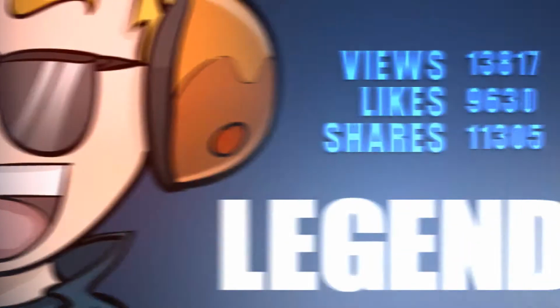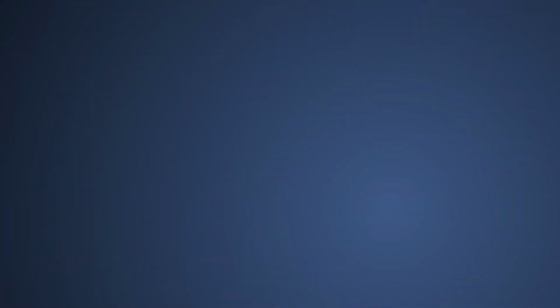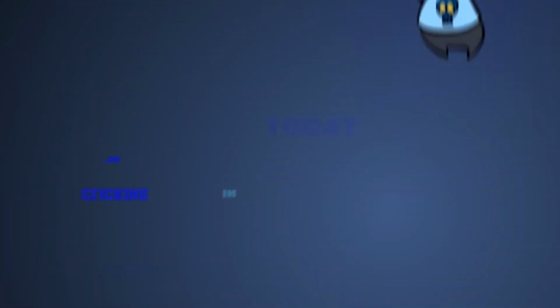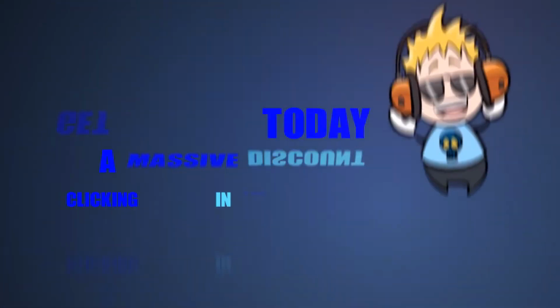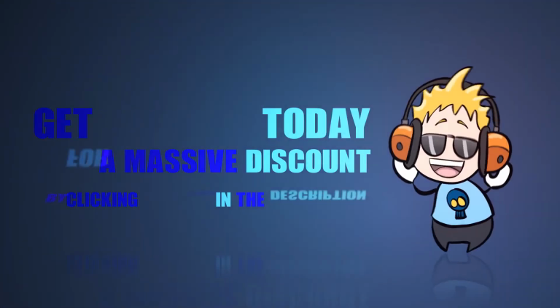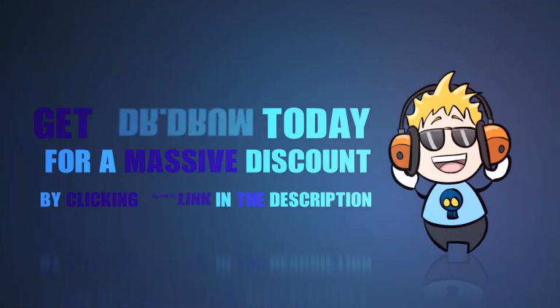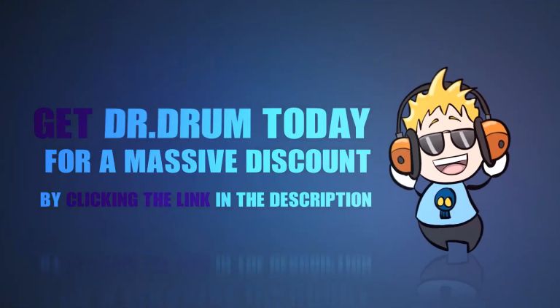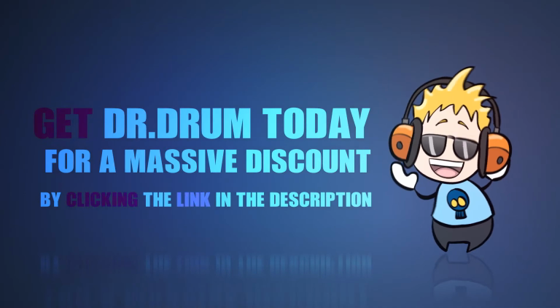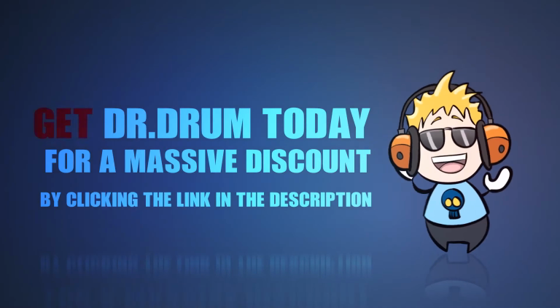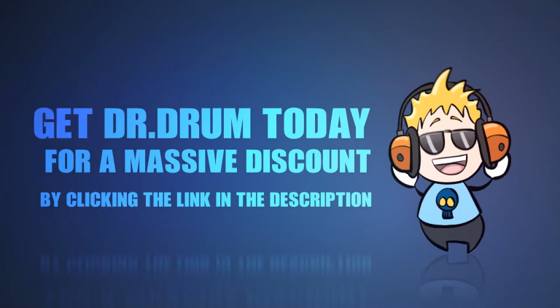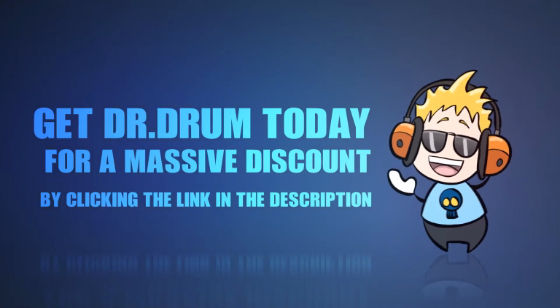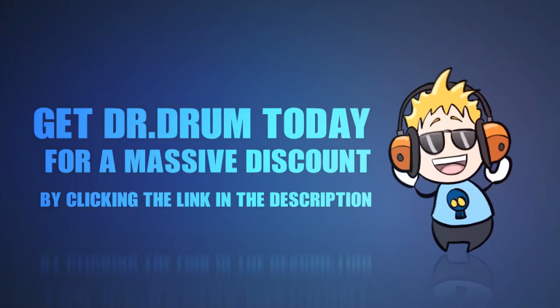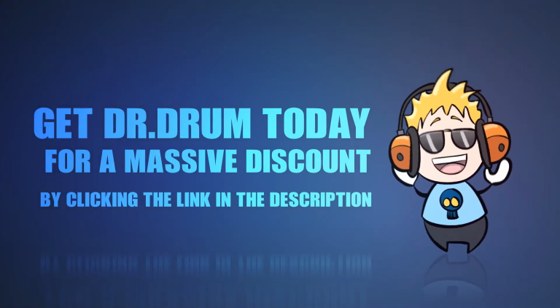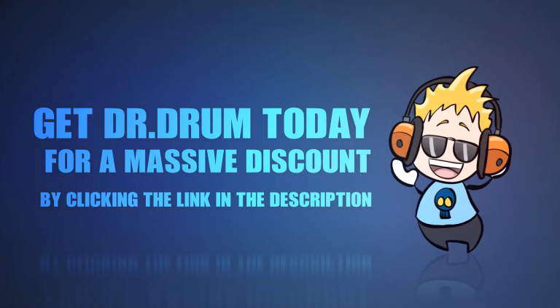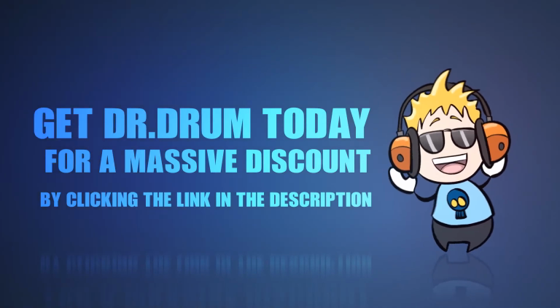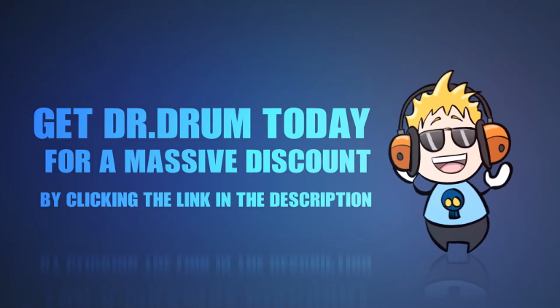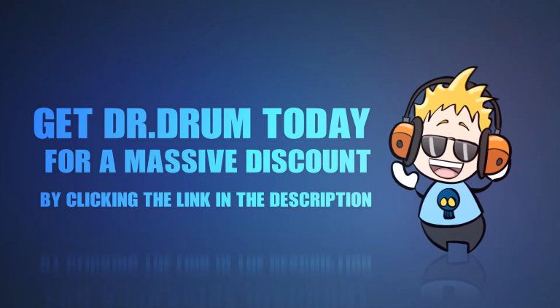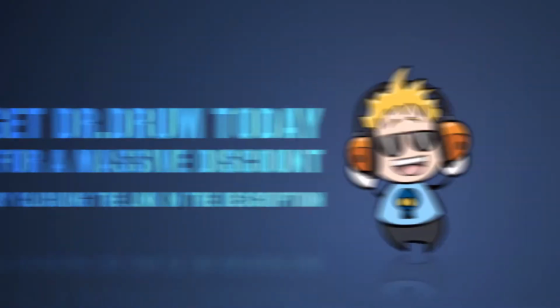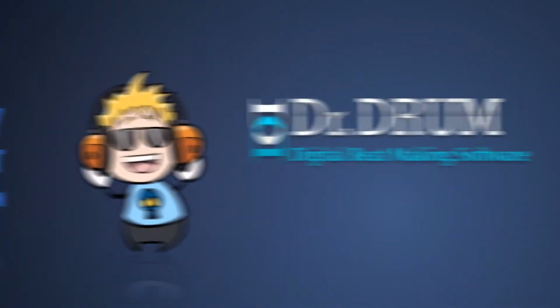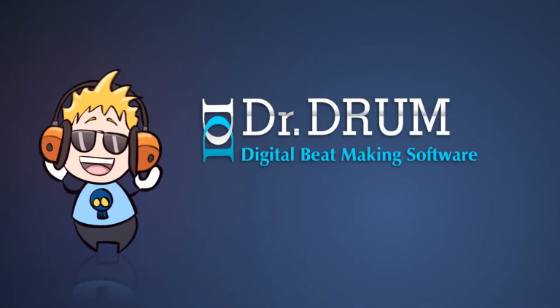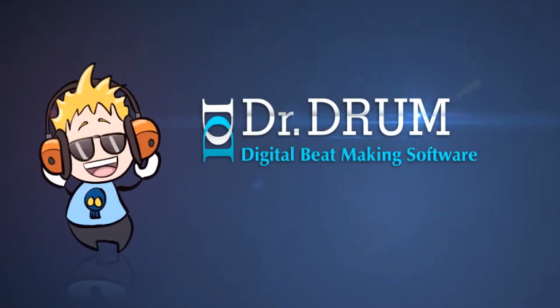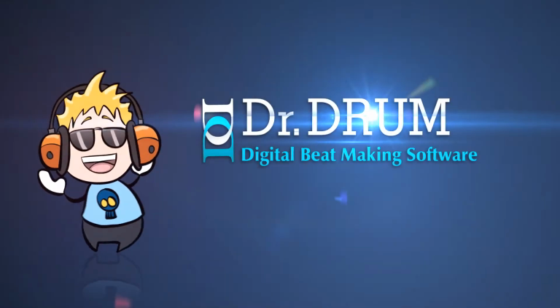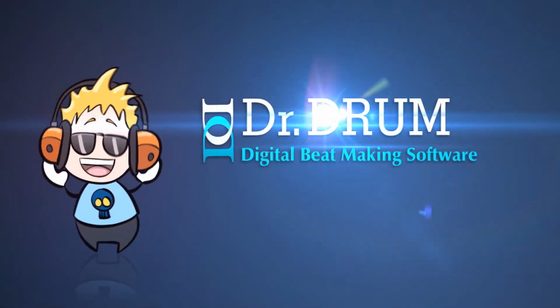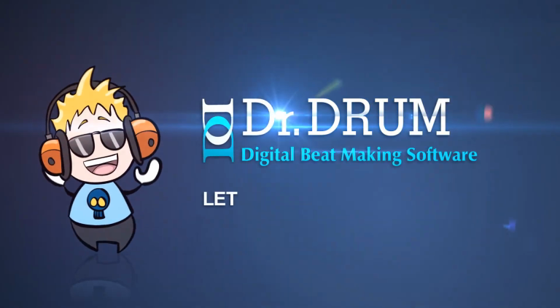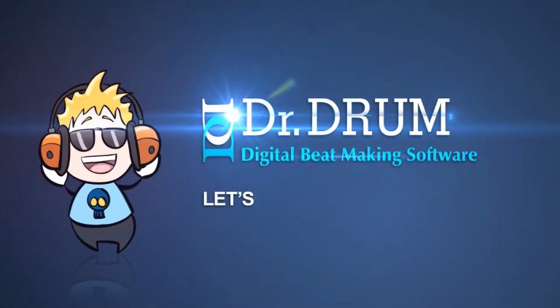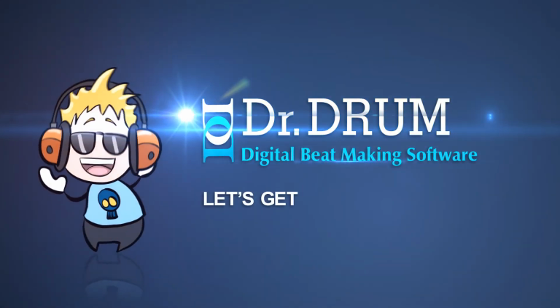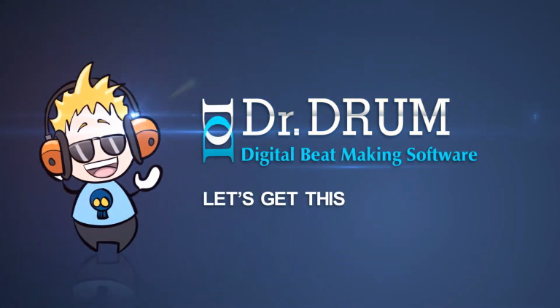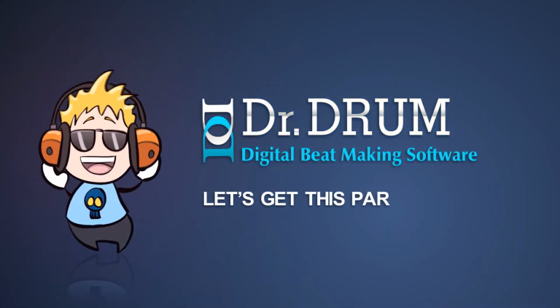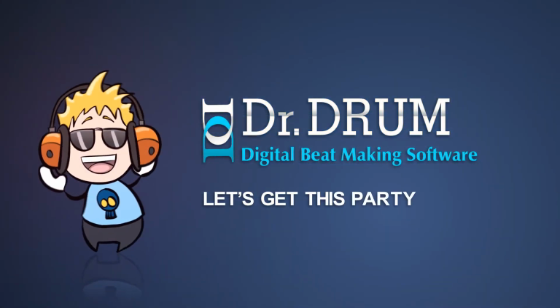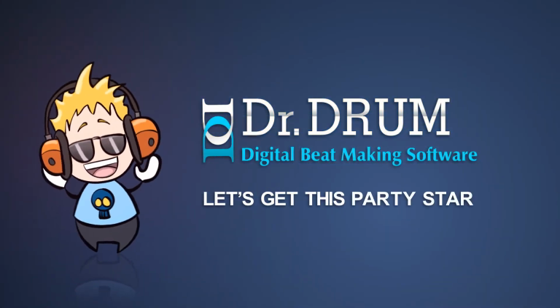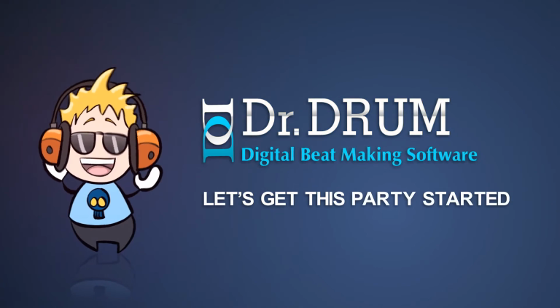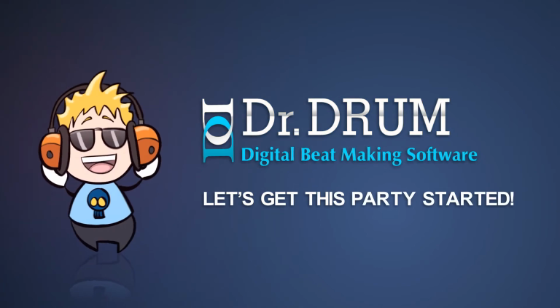Get Dr. Drum today for a massive discount by clicking the link in the description. Dr. Drum — let's get this party started.